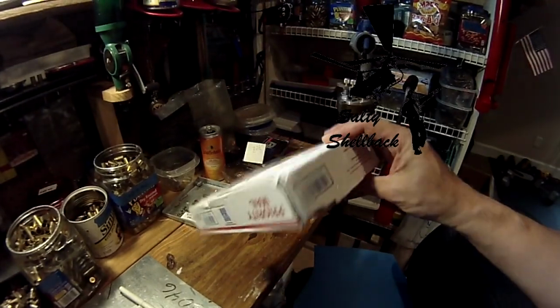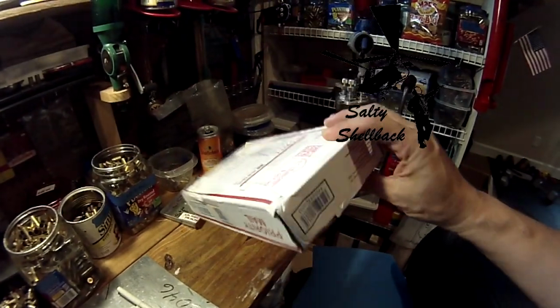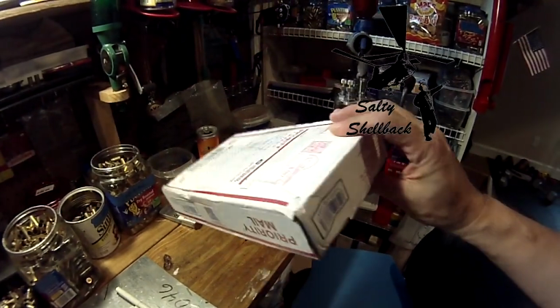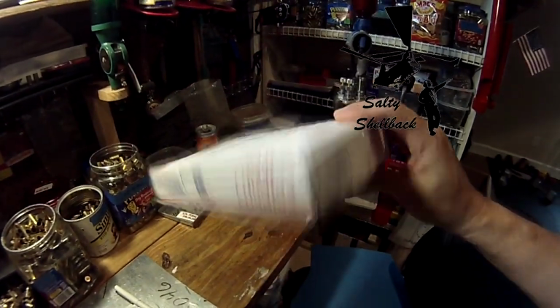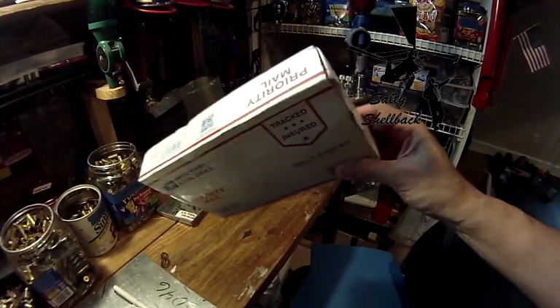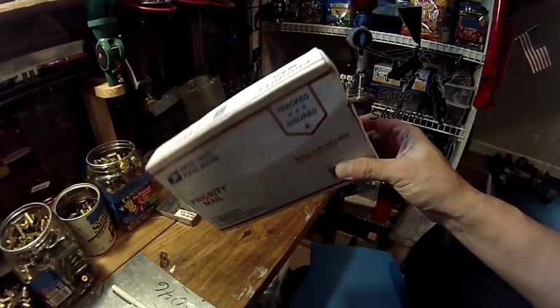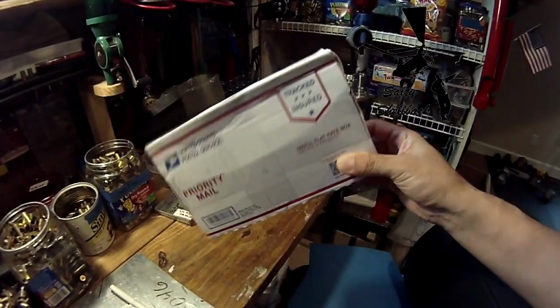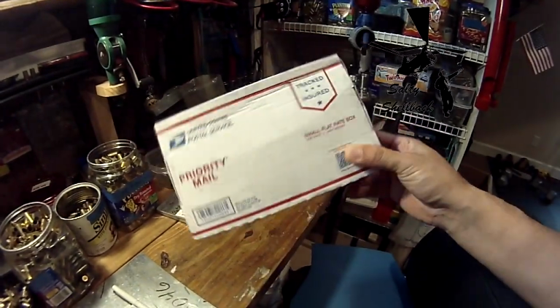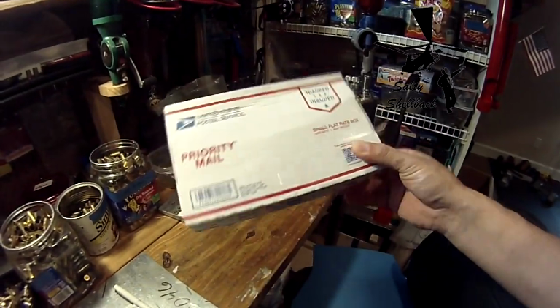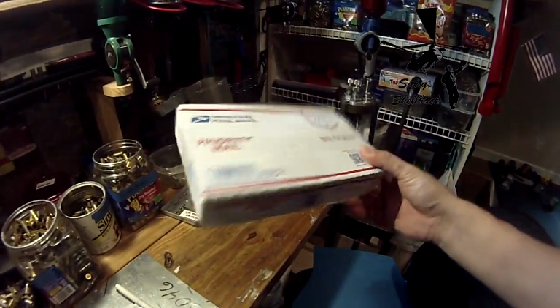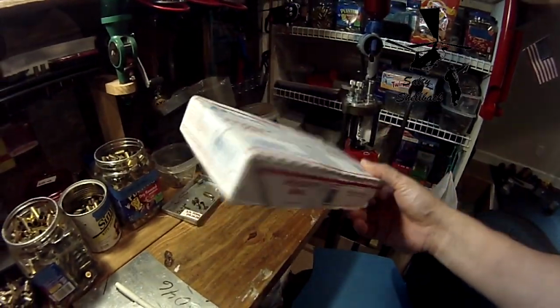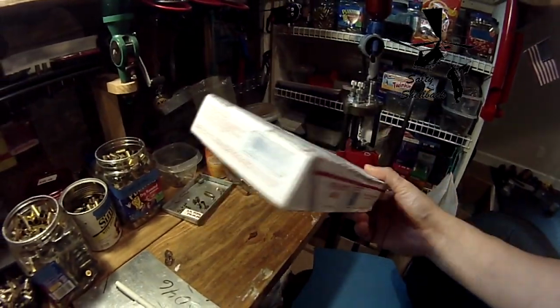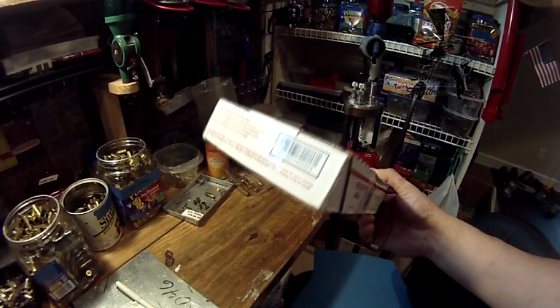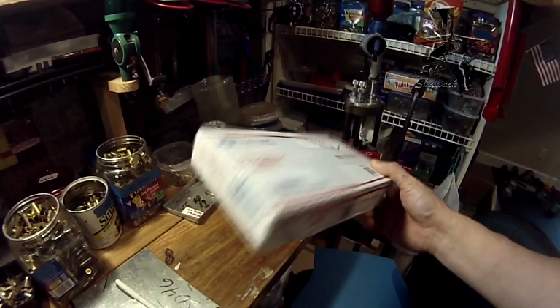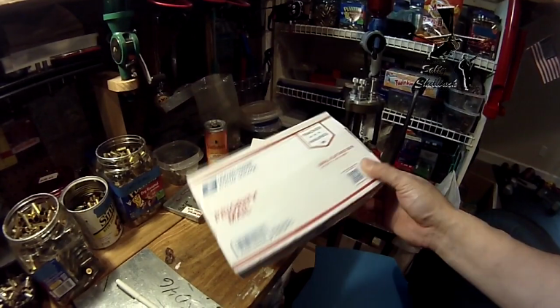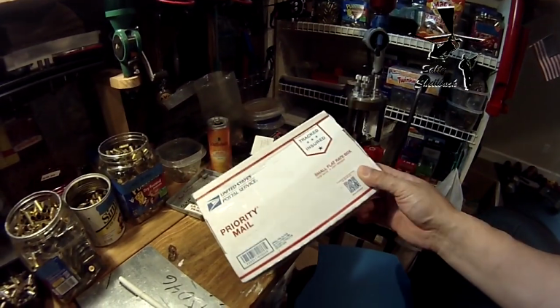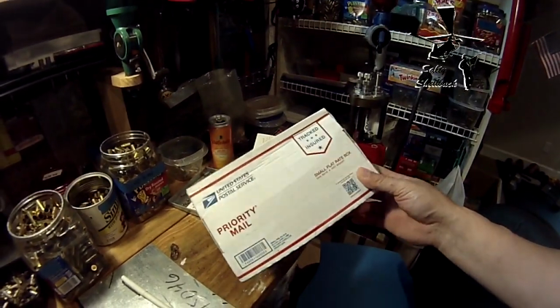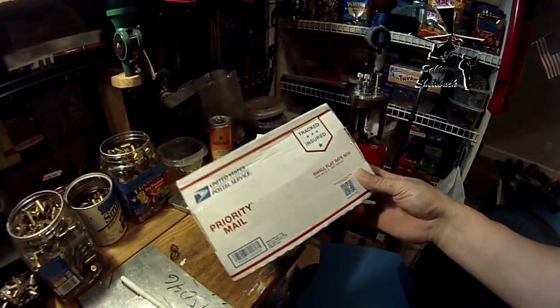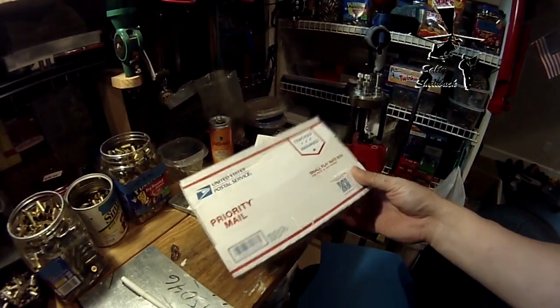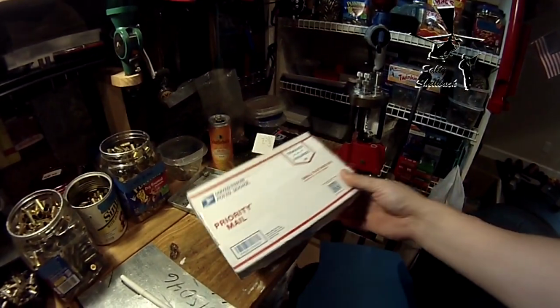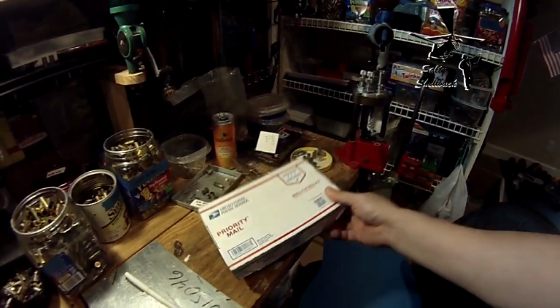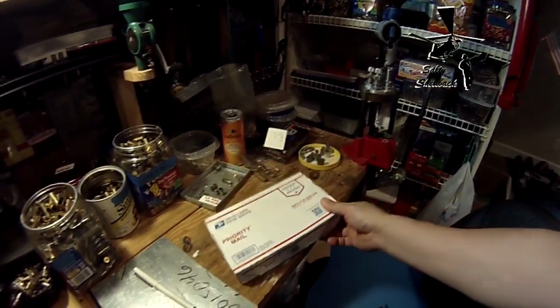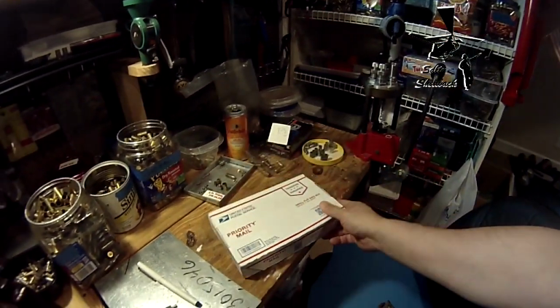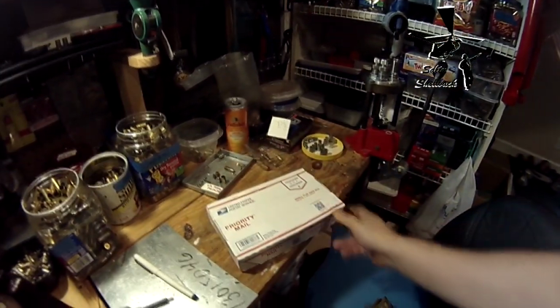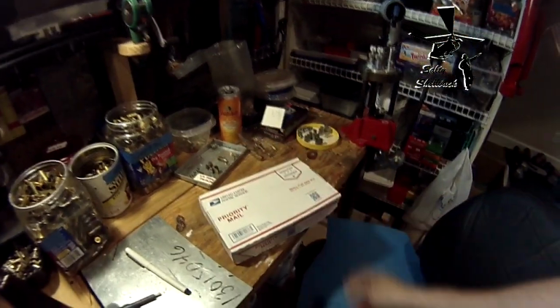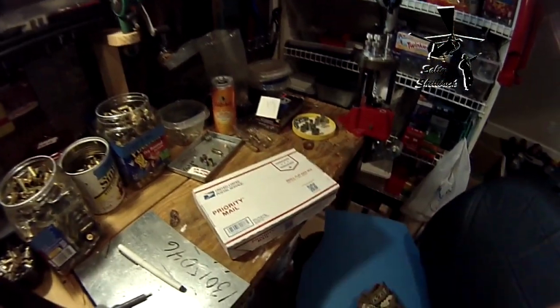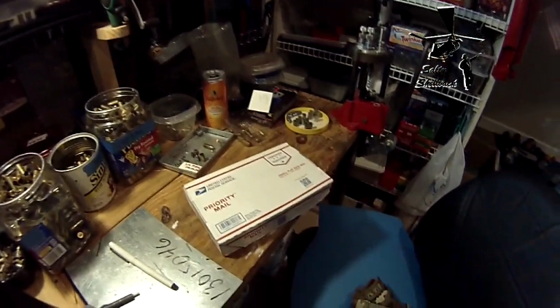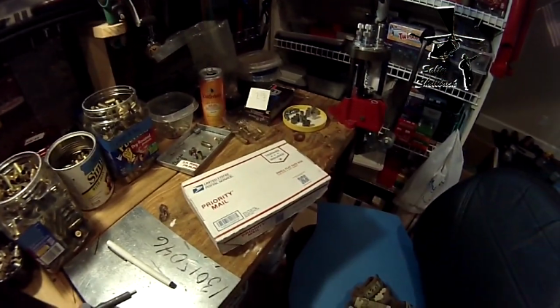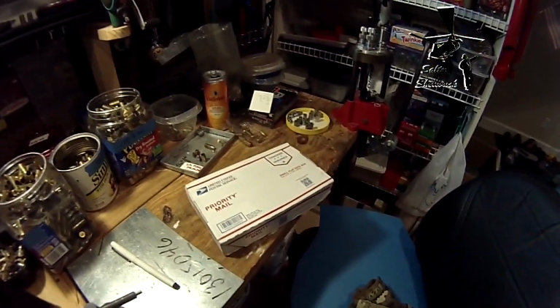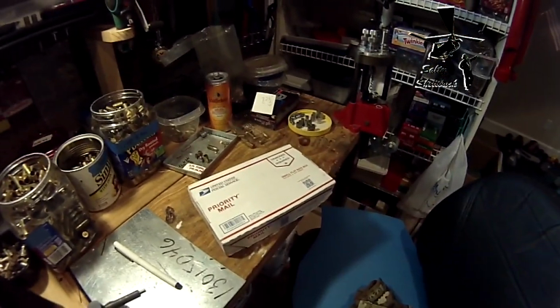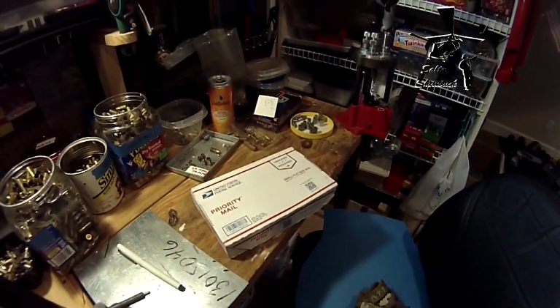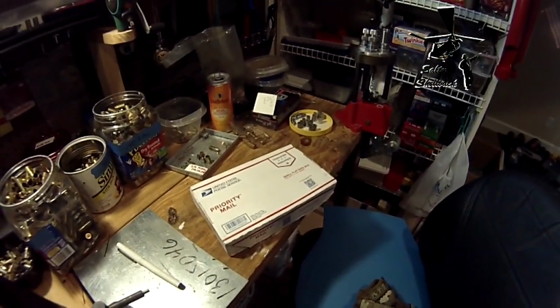I've got a package in the mail, but before we open it, safety first.